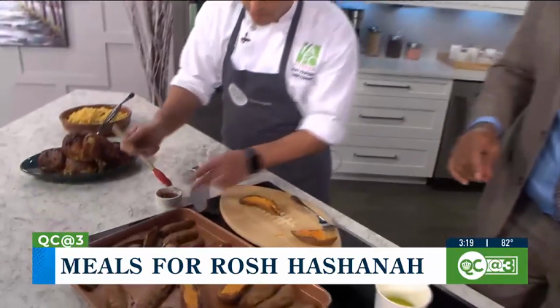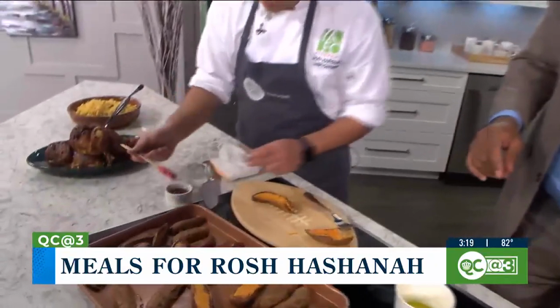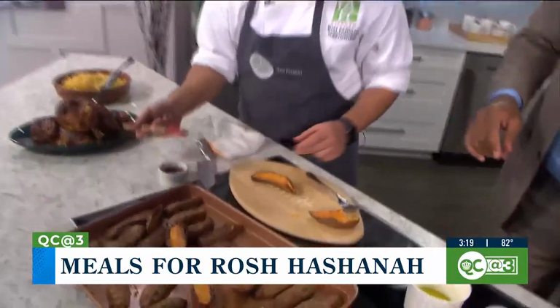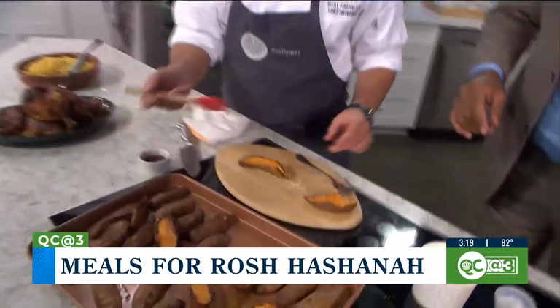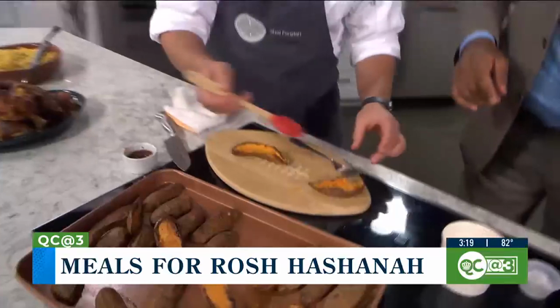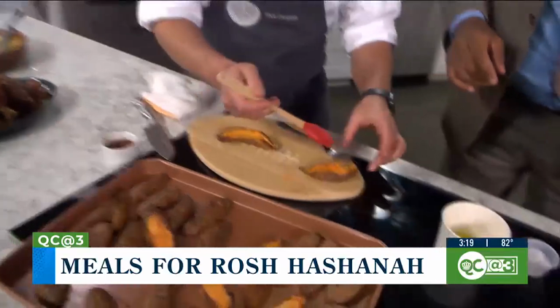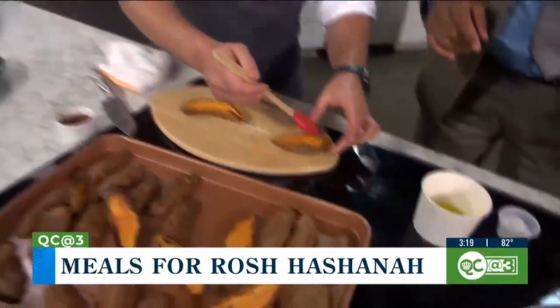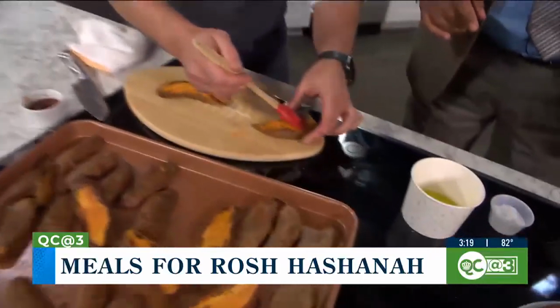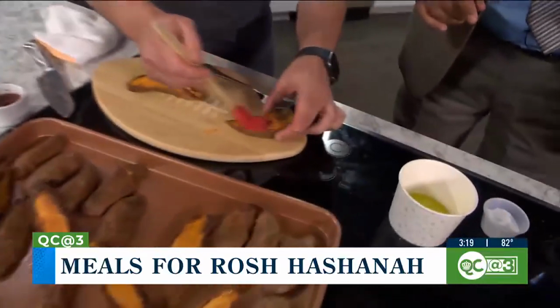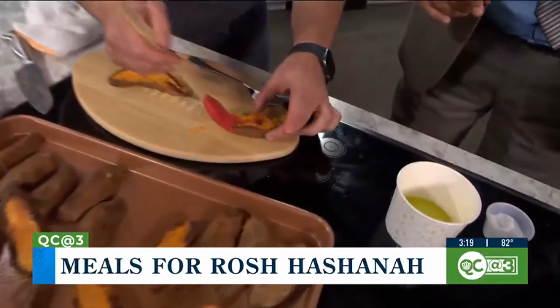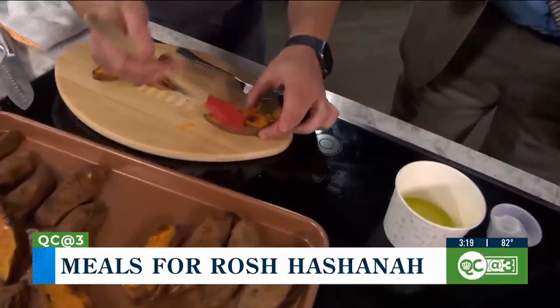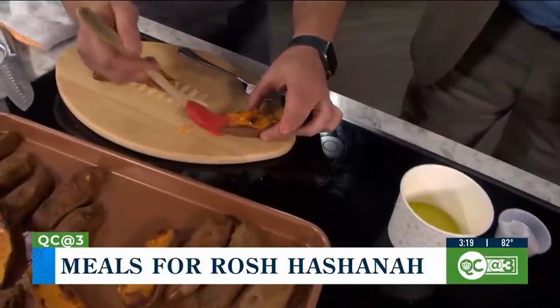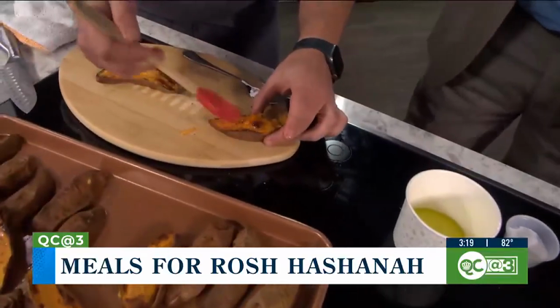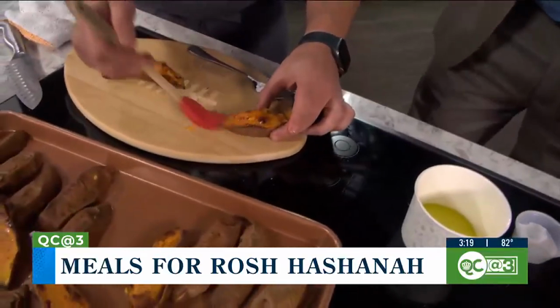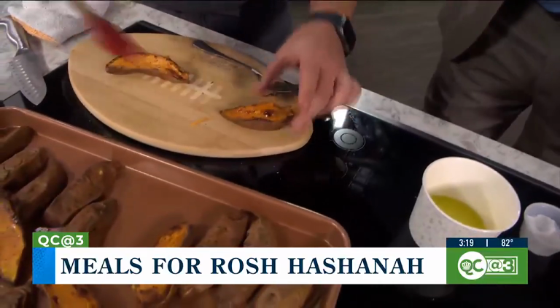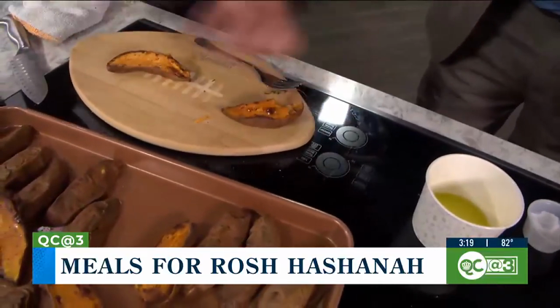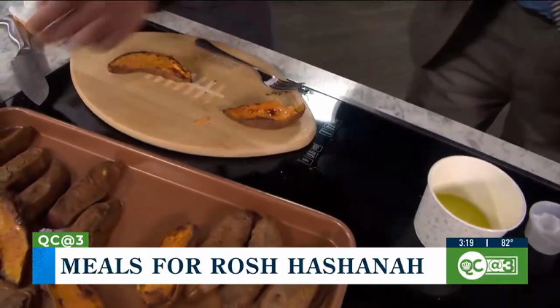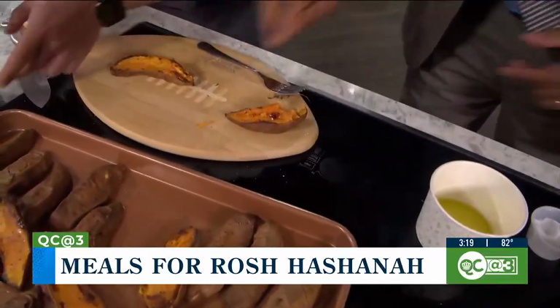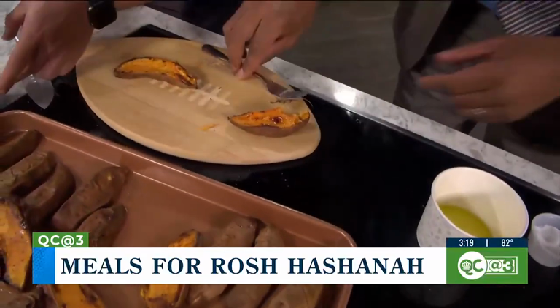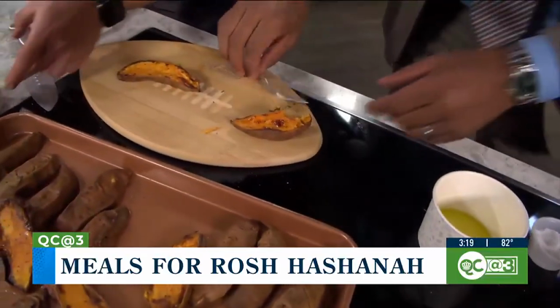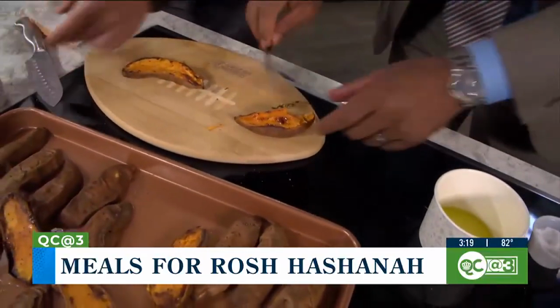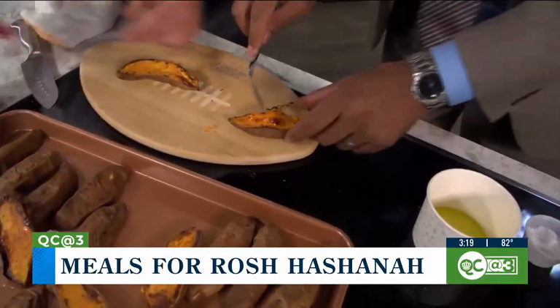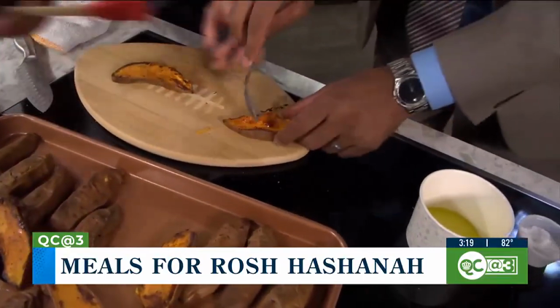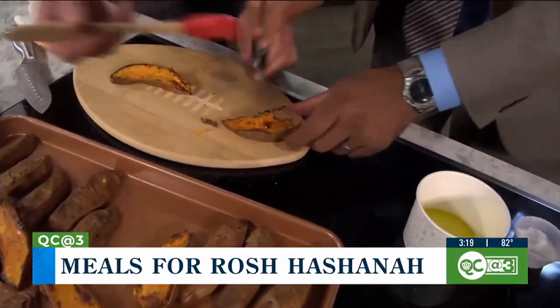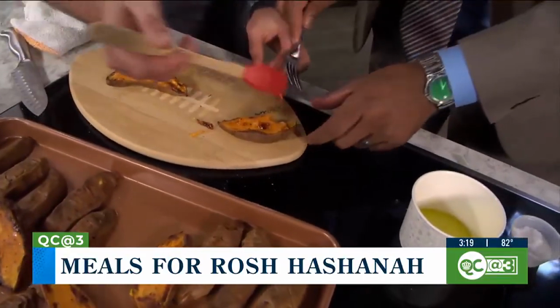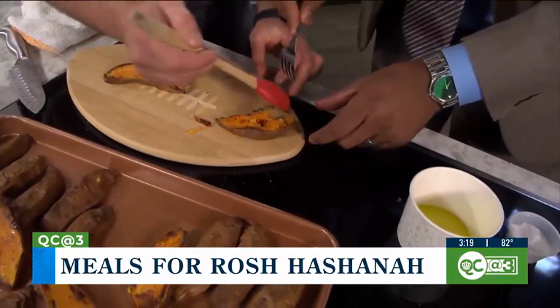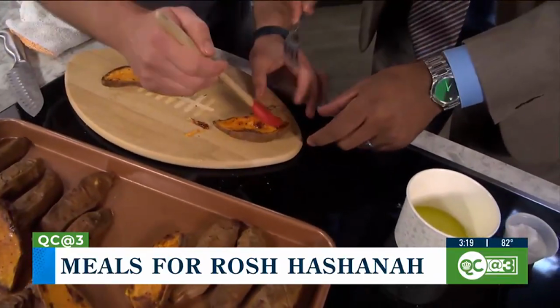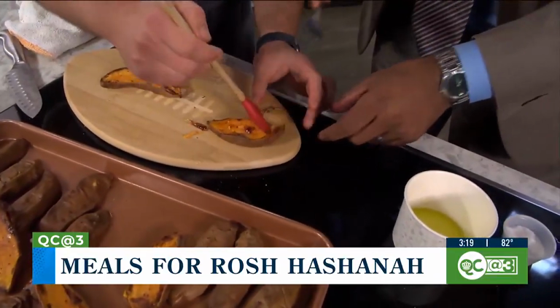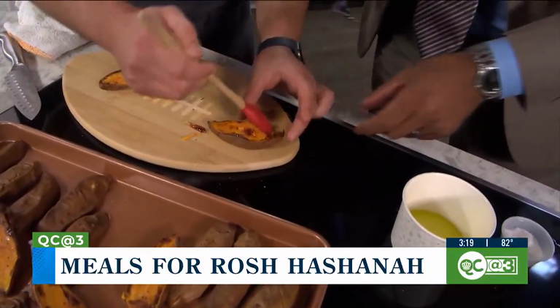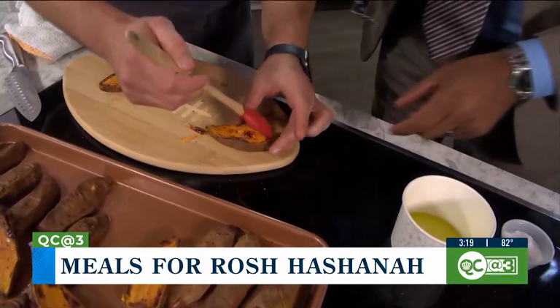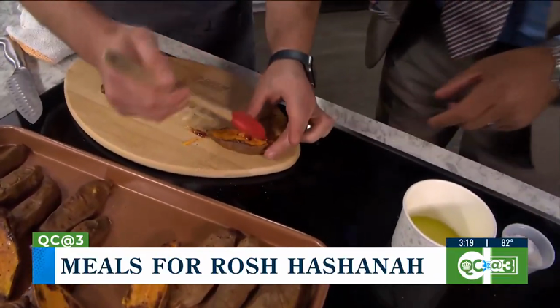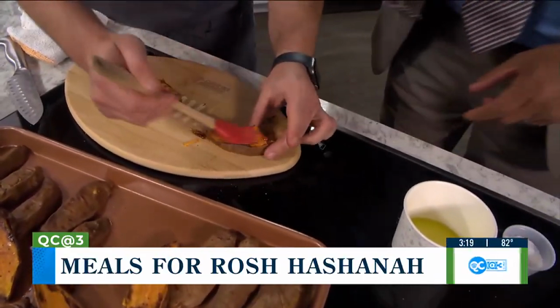And then some spicy honey — honey with Aleppo pepper. You can't forget the honey for Rosh Hashanah.